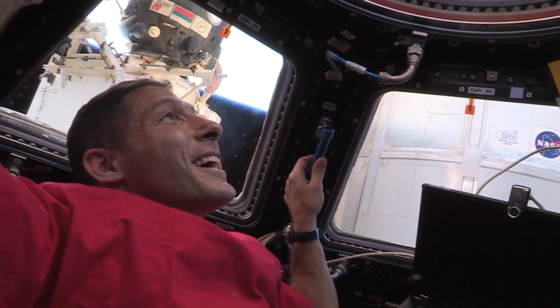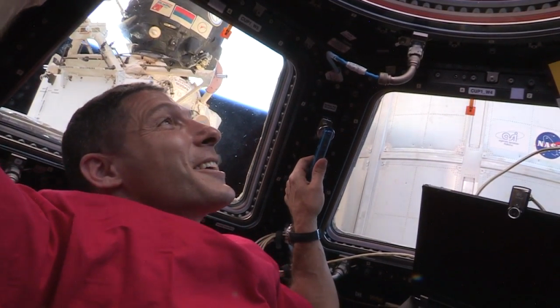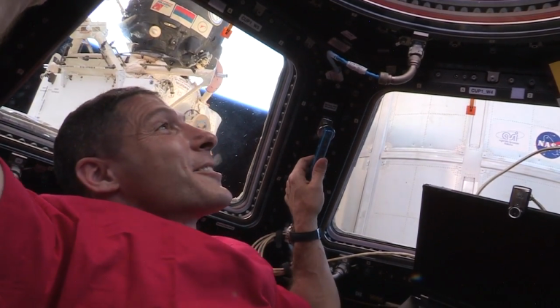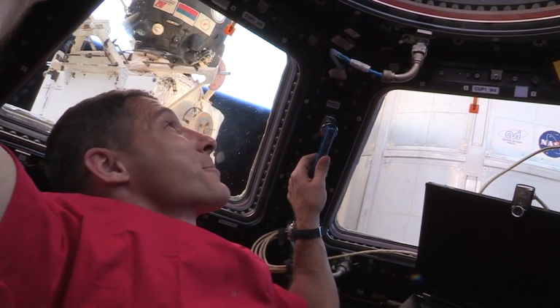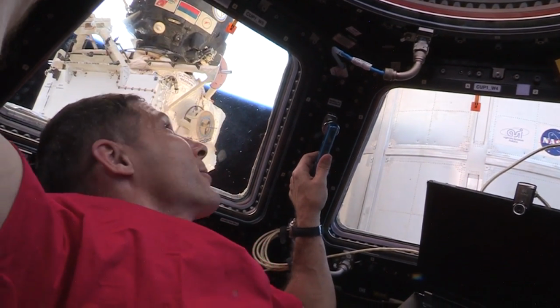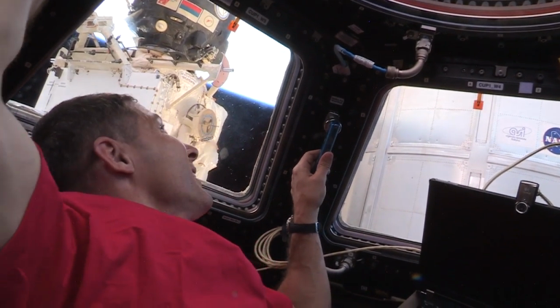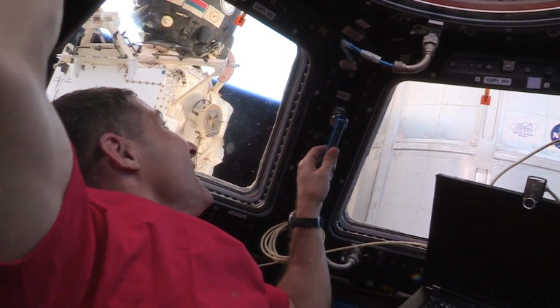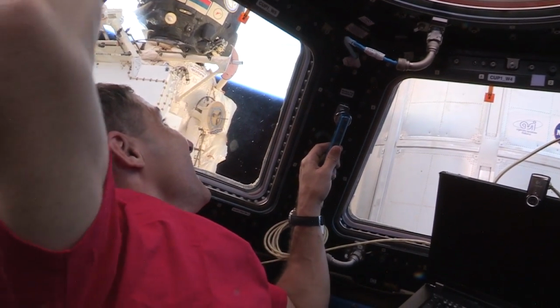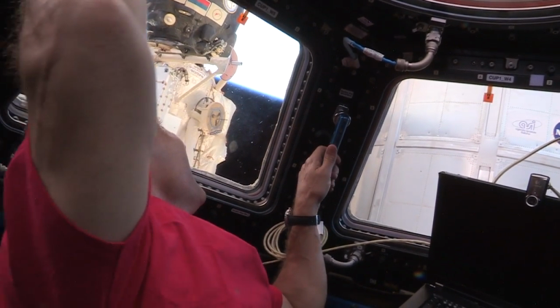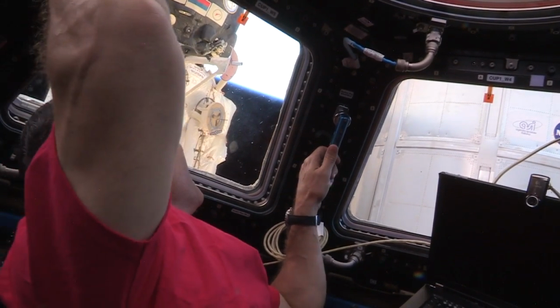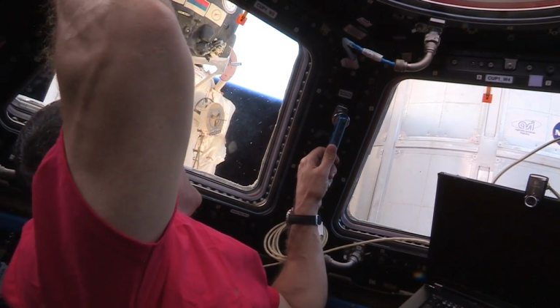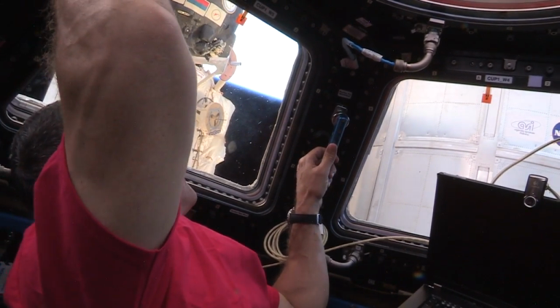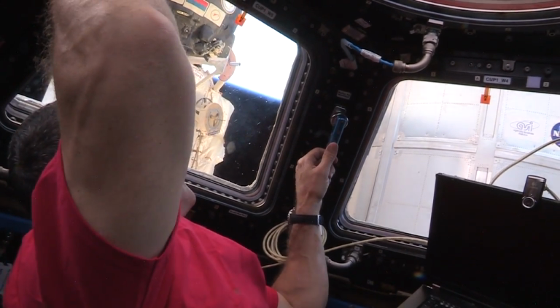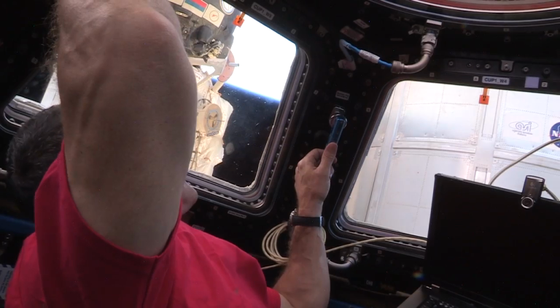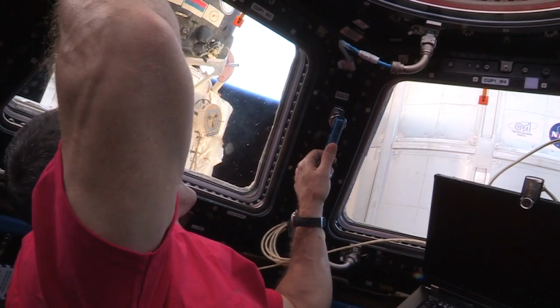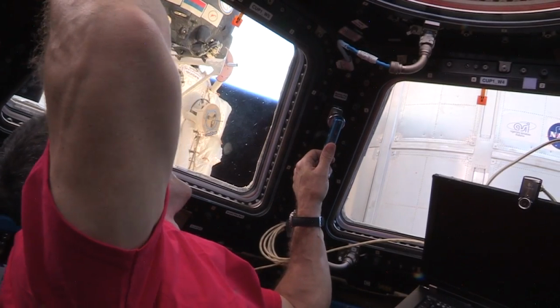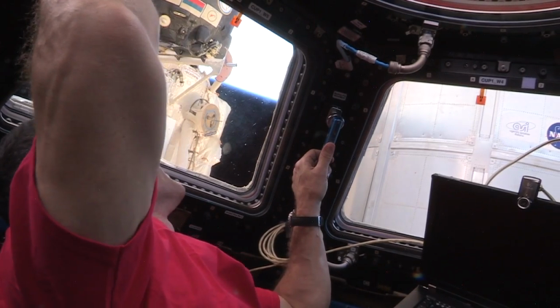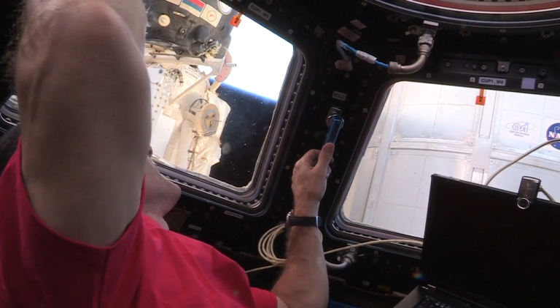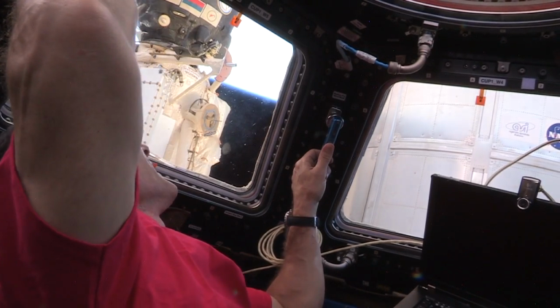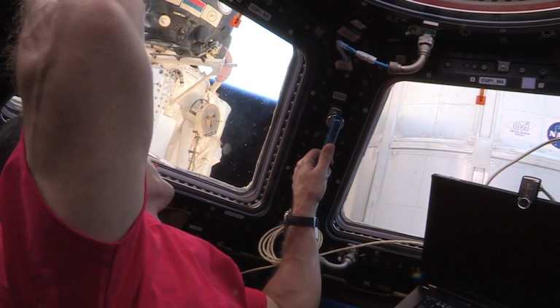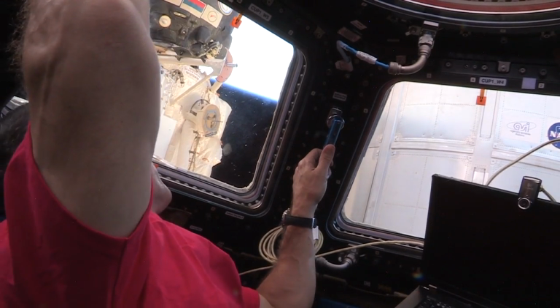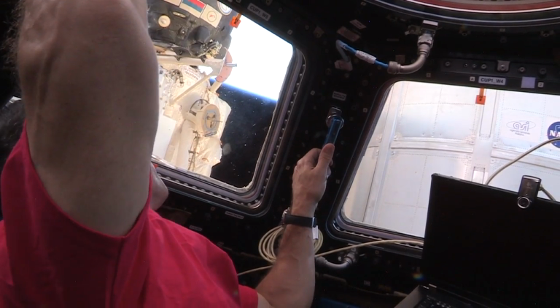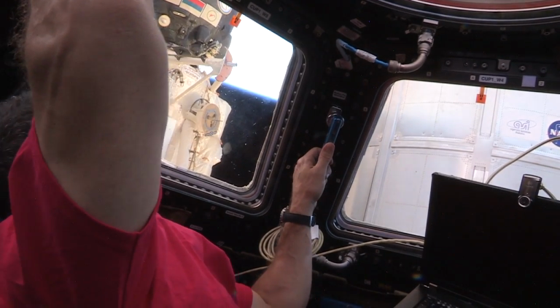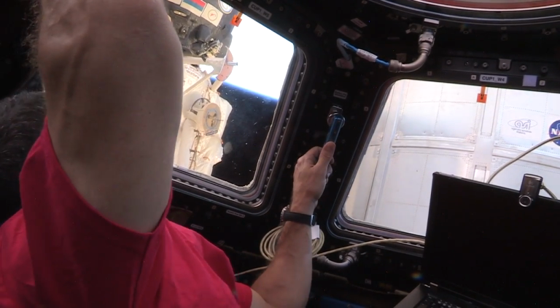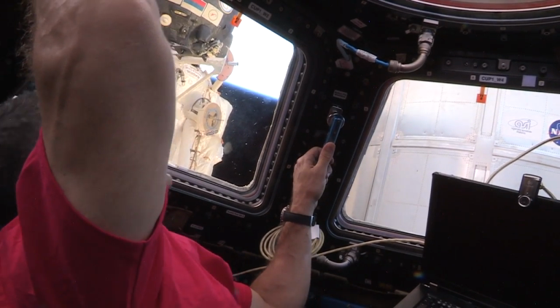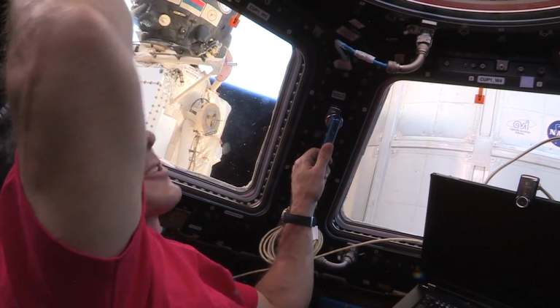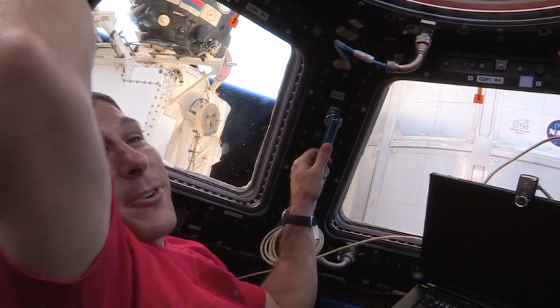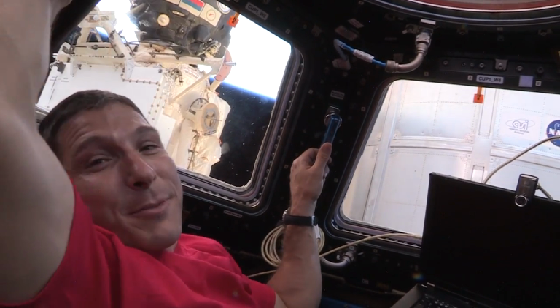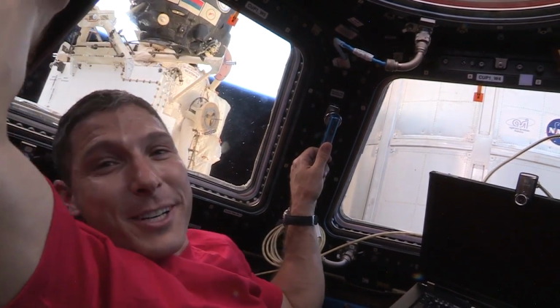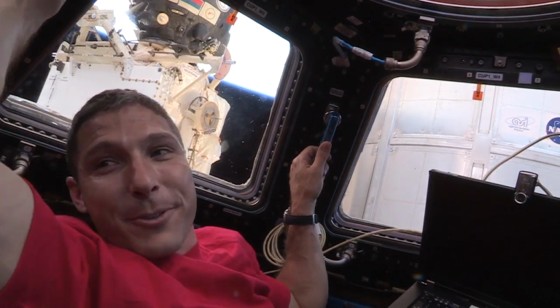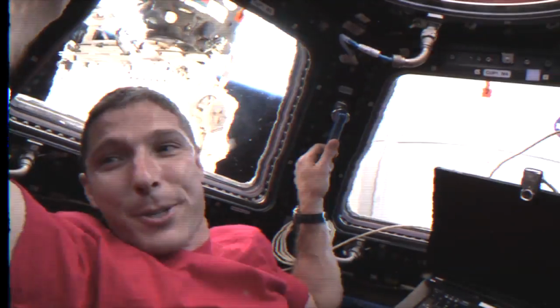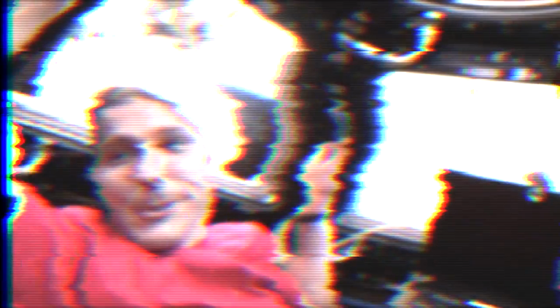I think this is pretty — I don't know, it's hard to find the right words to describe it yet for people.